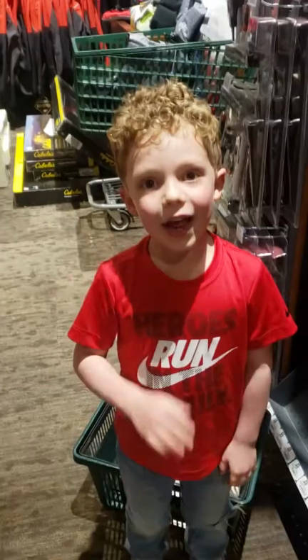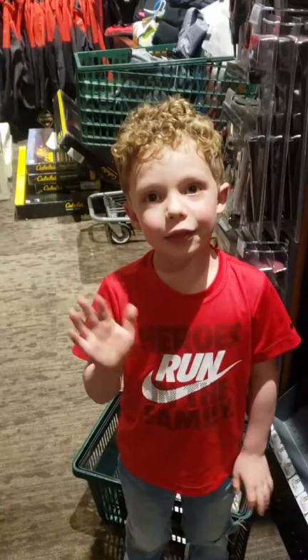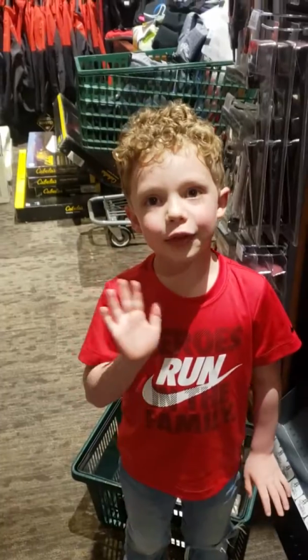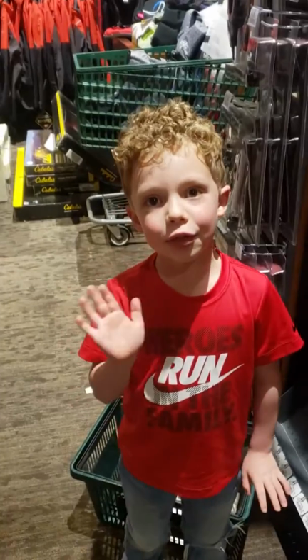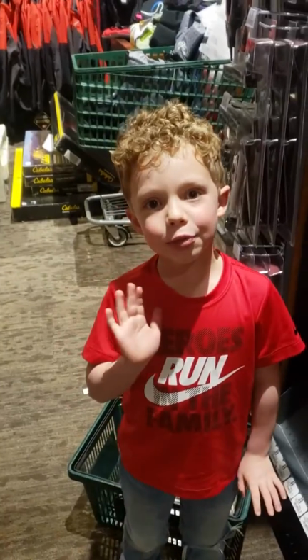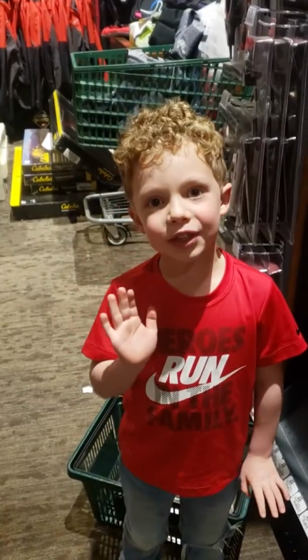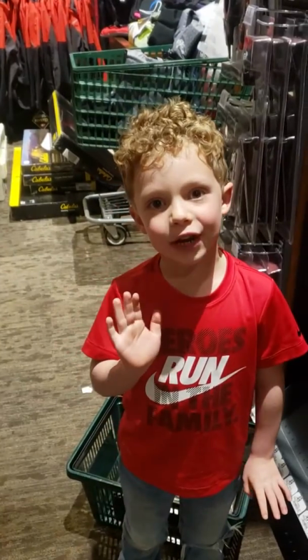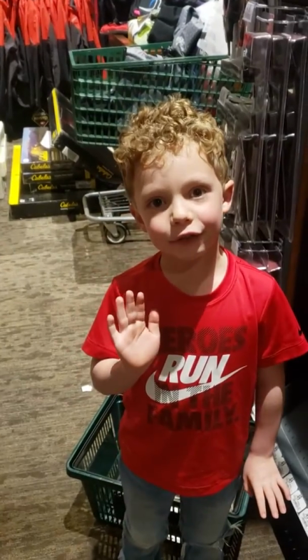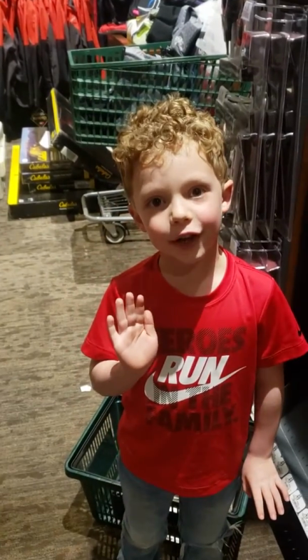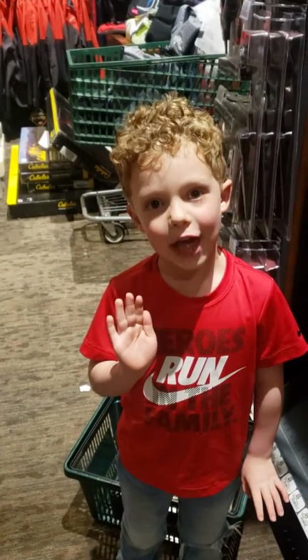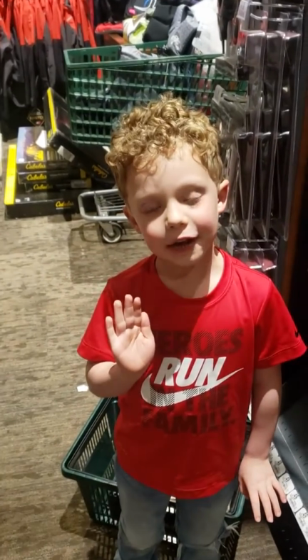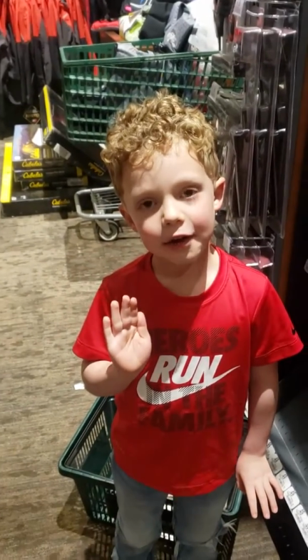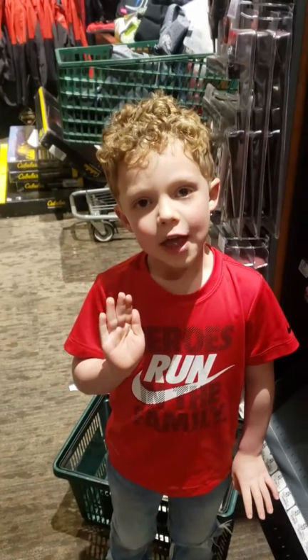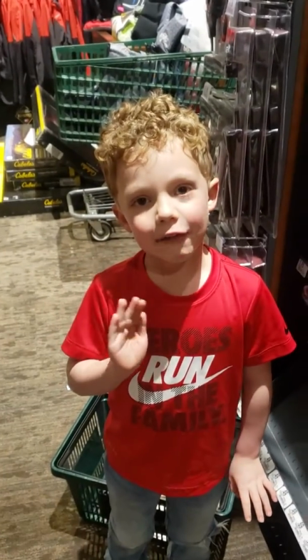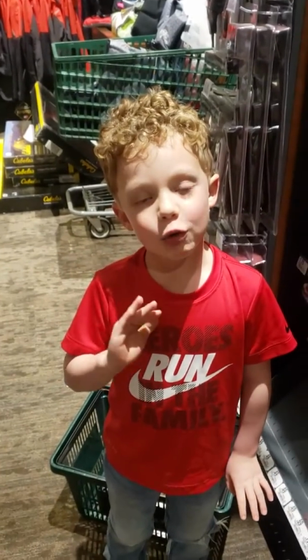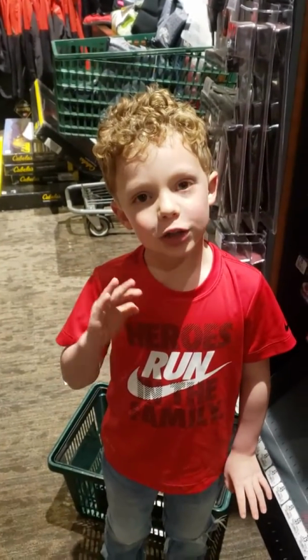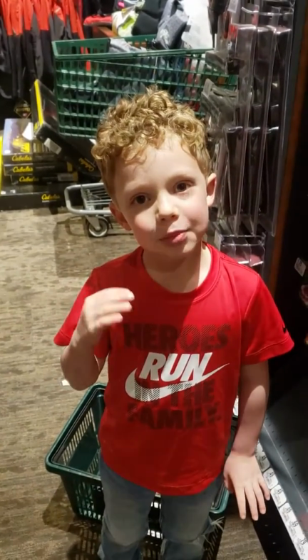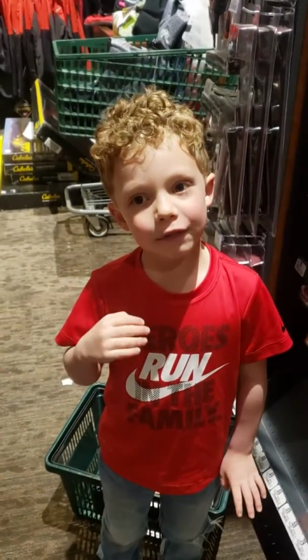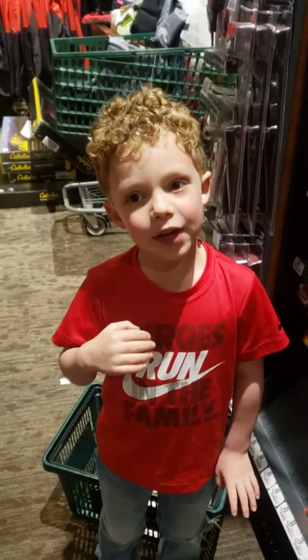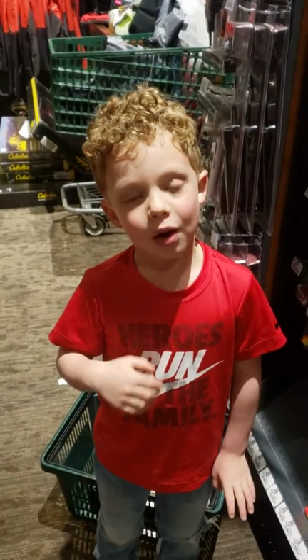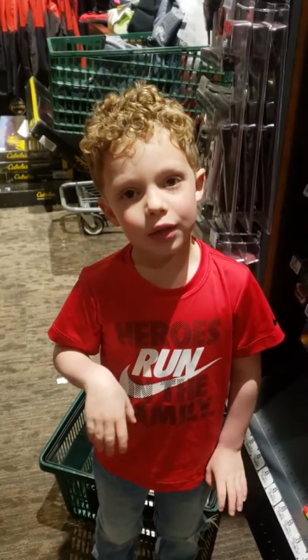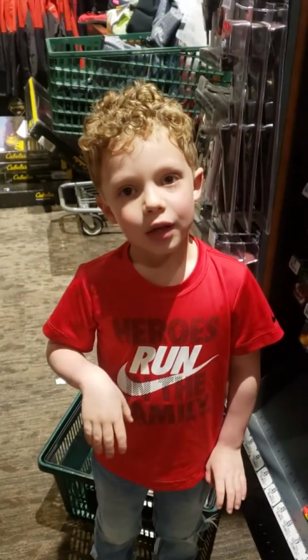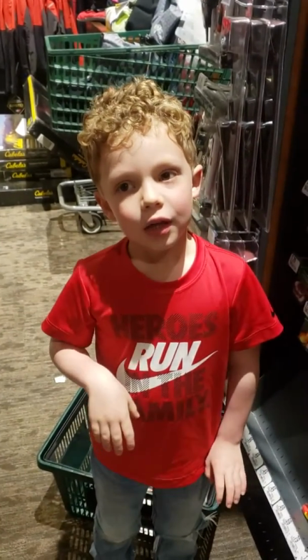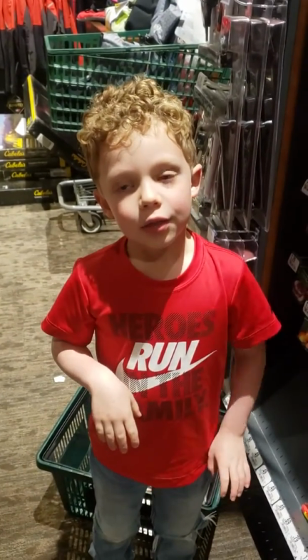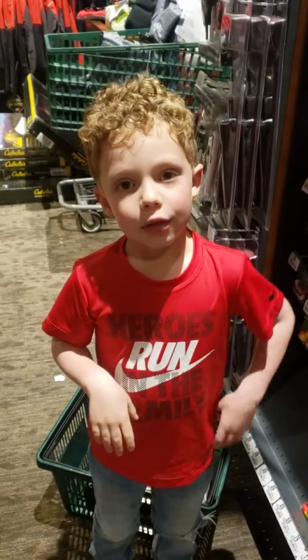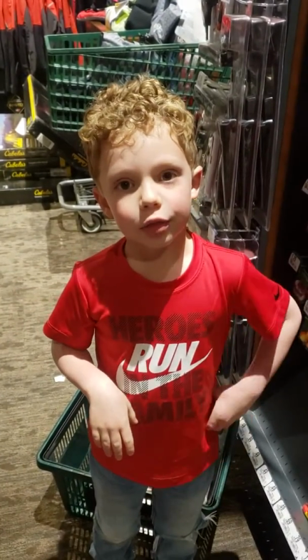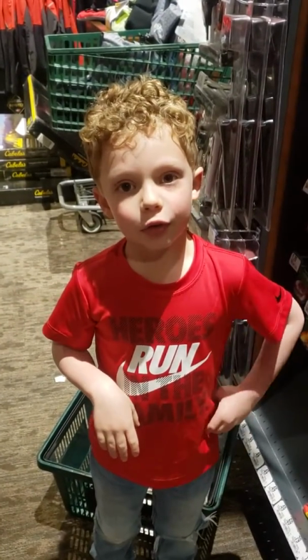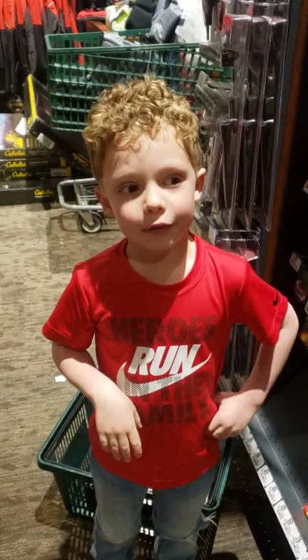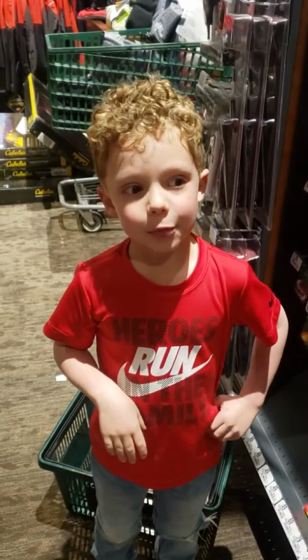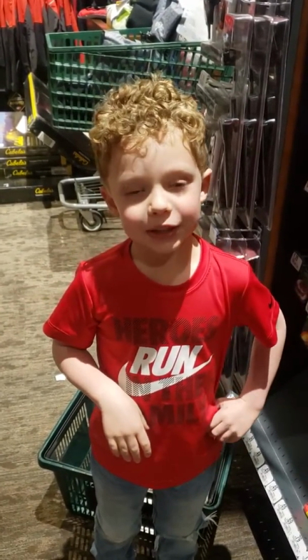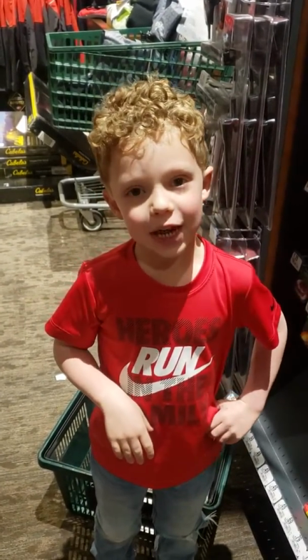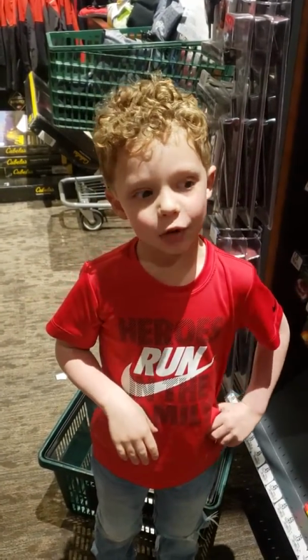Hey guys, this is me Jeffrey again. If you watch my videos, subscribe to my channel.